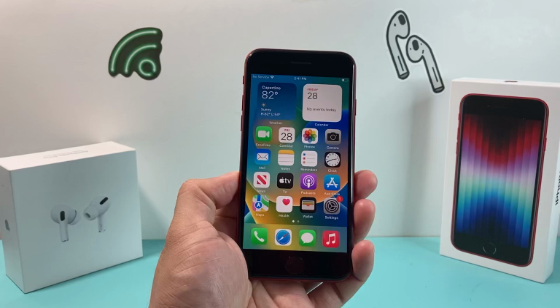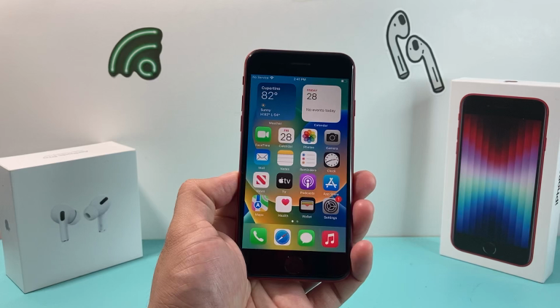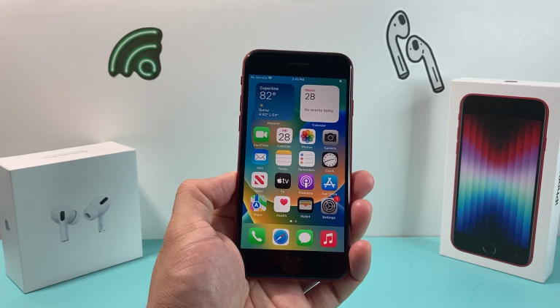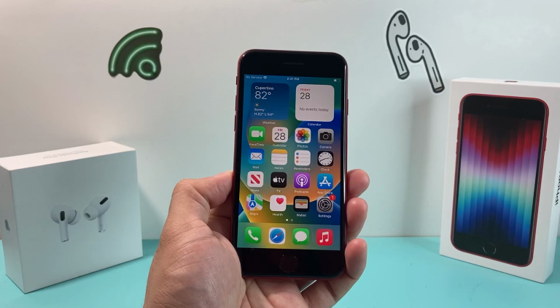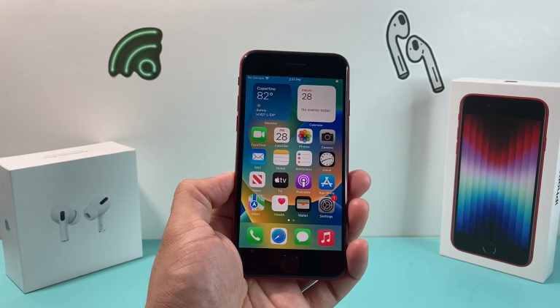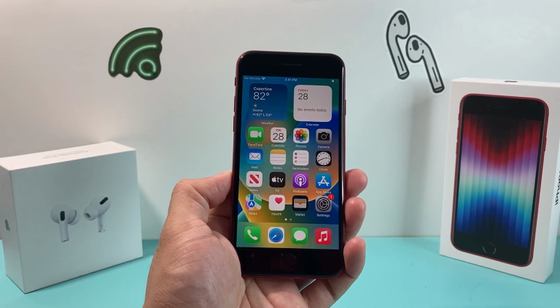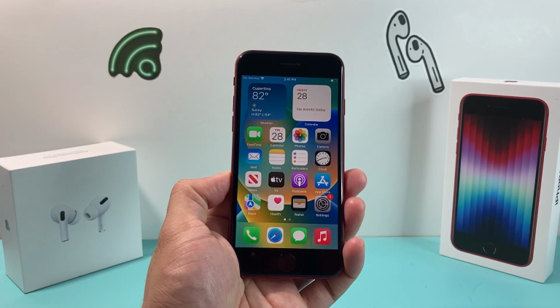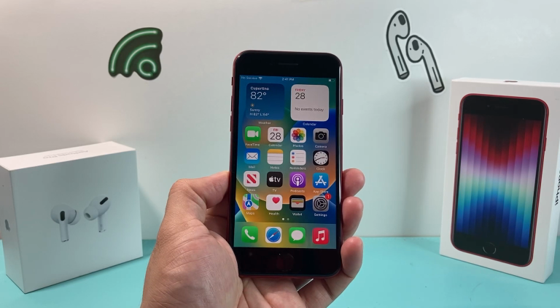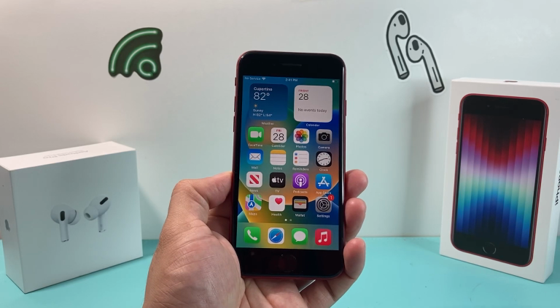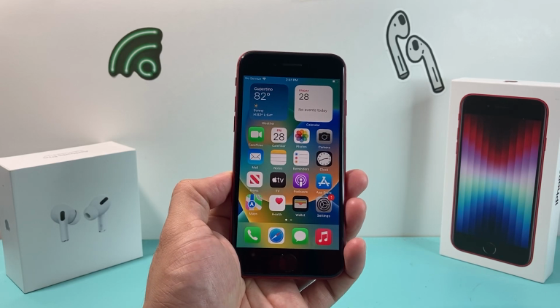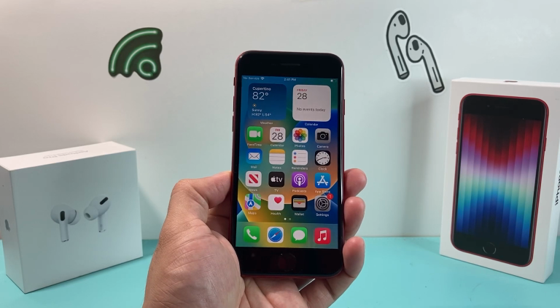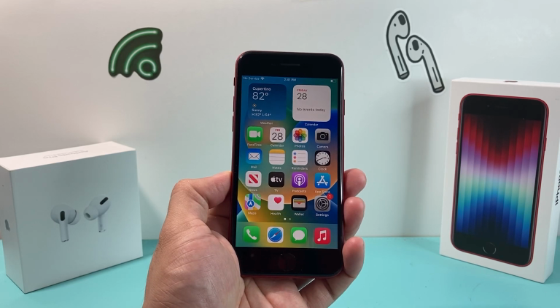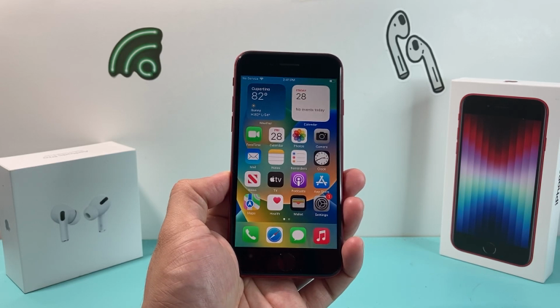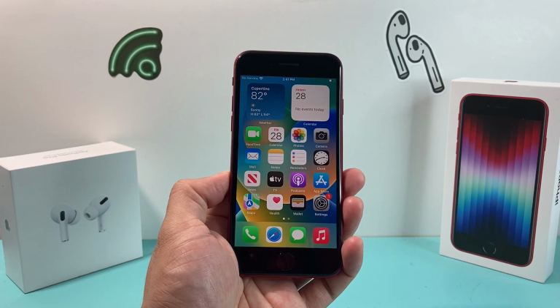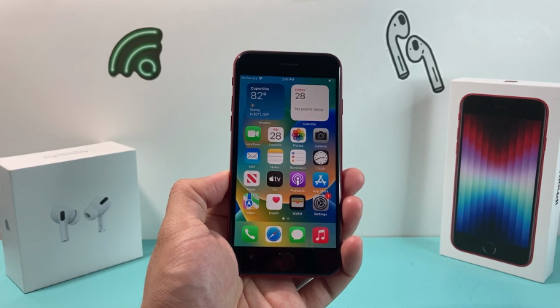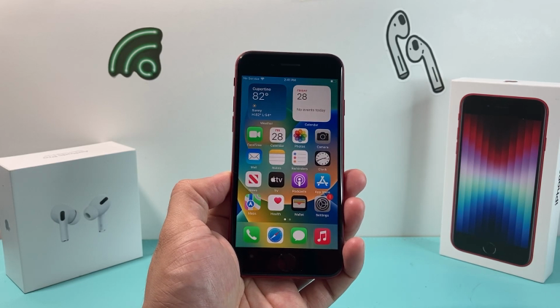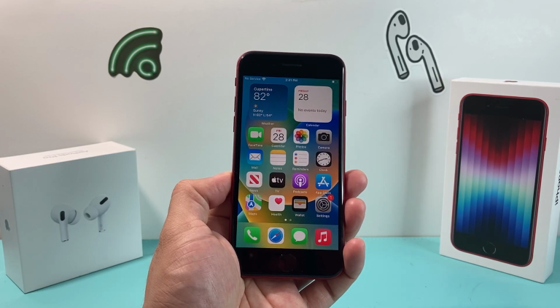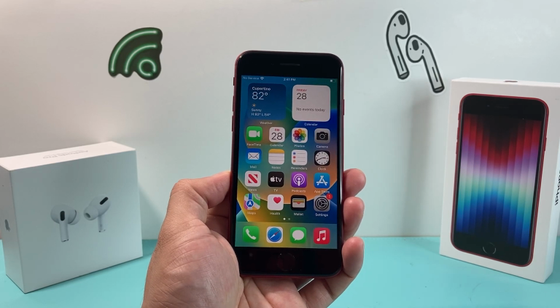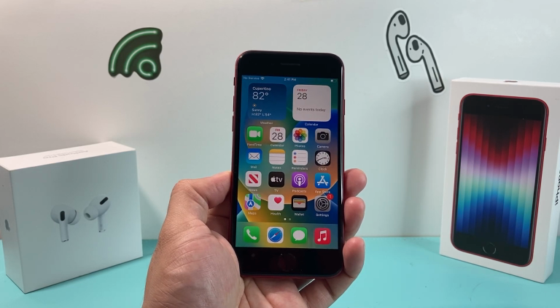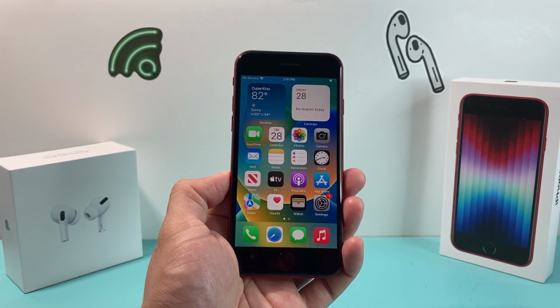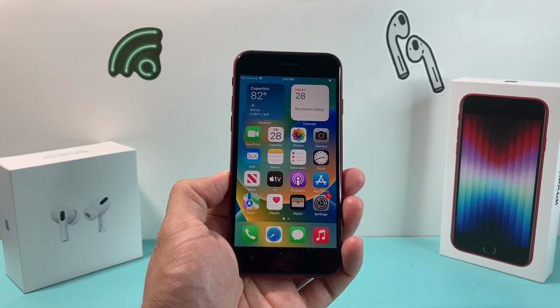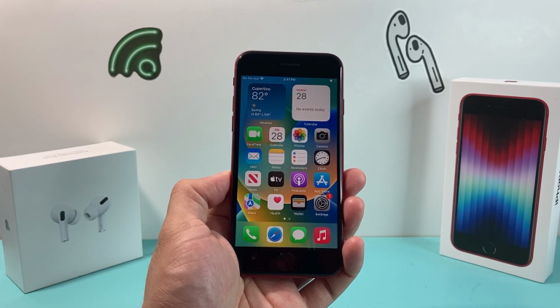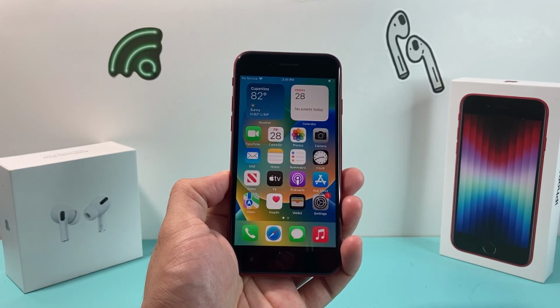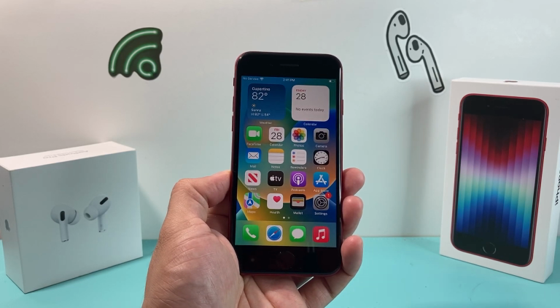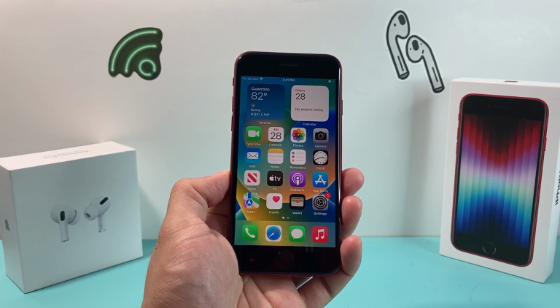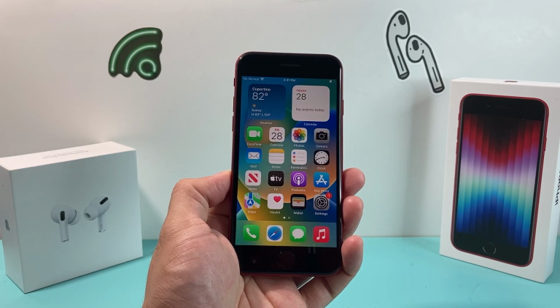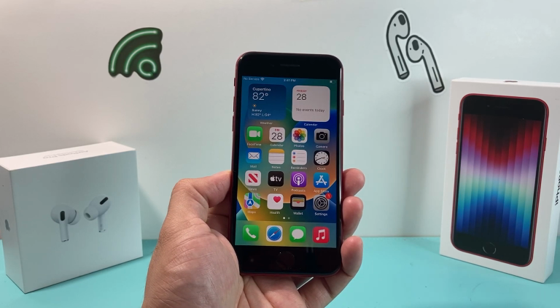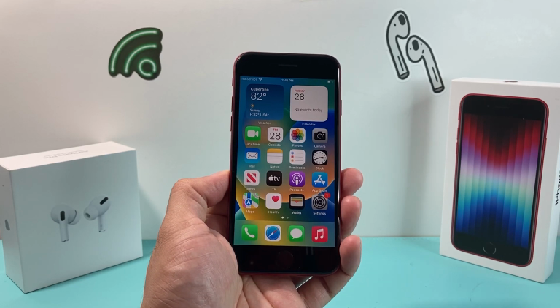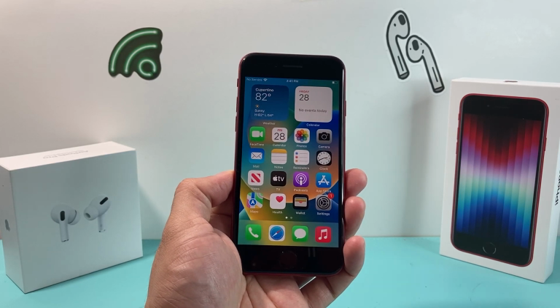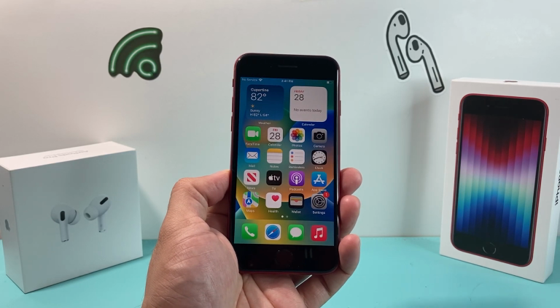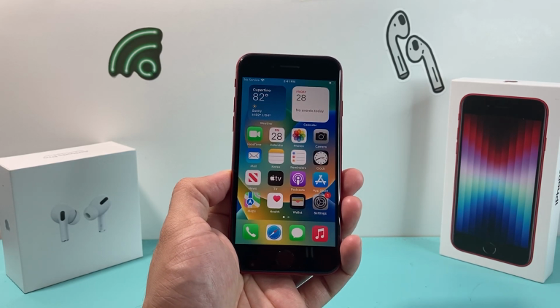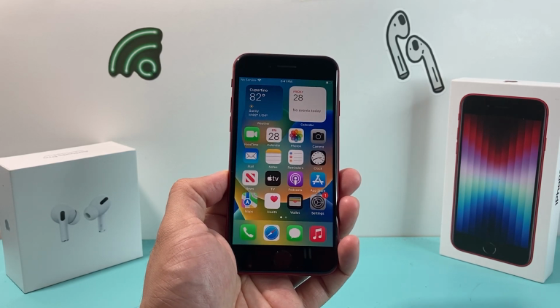Hey guys, TechCrunch with a video for you. In today's video, I'm going to show you how to force restart your iPhone SE, third generation.